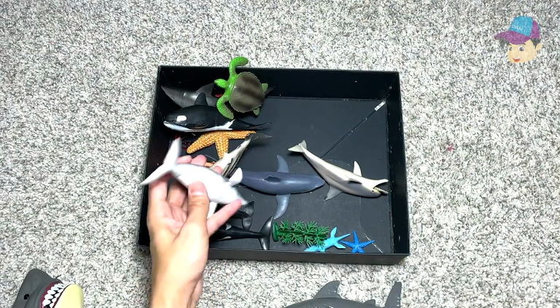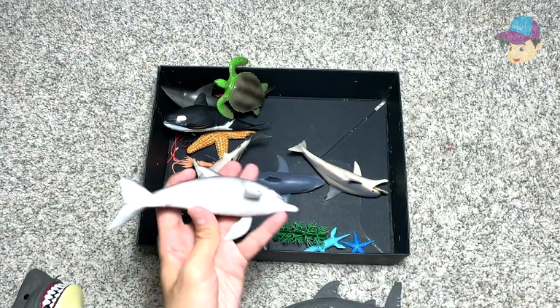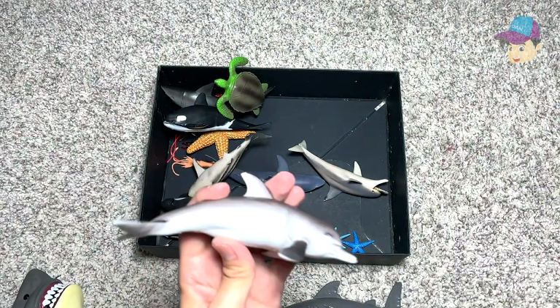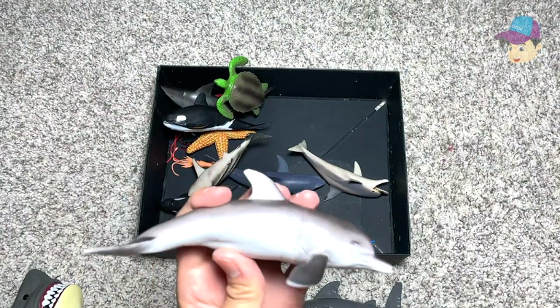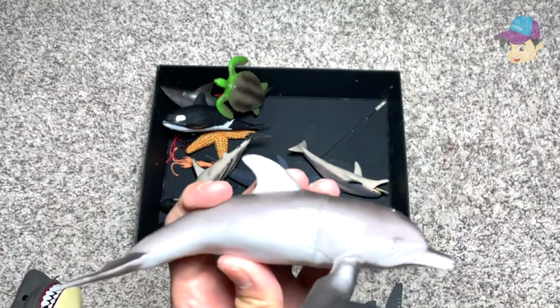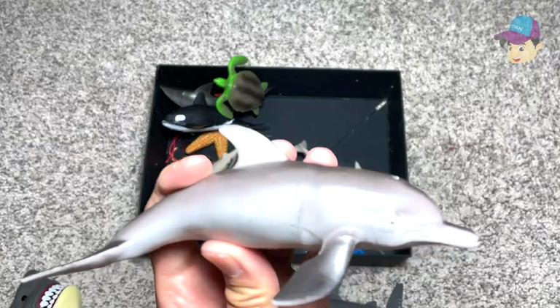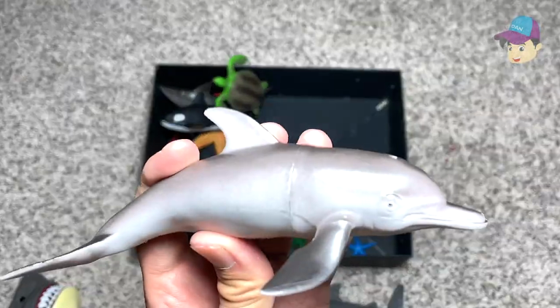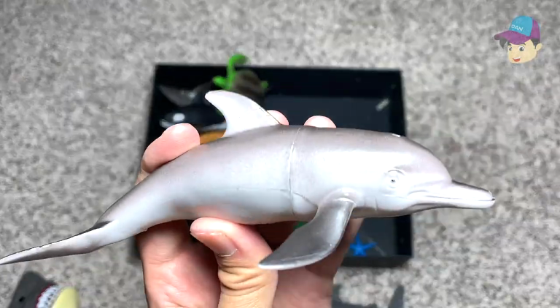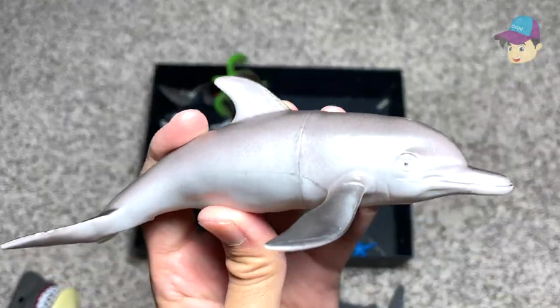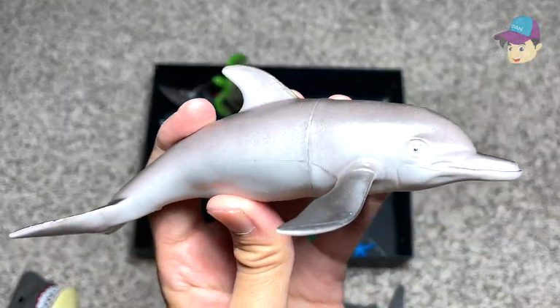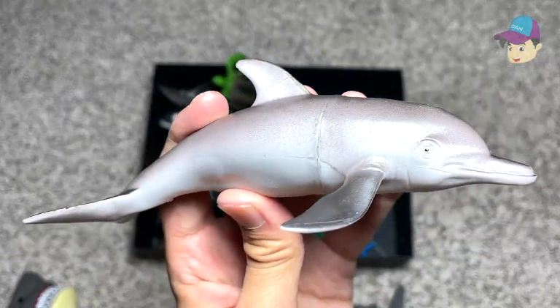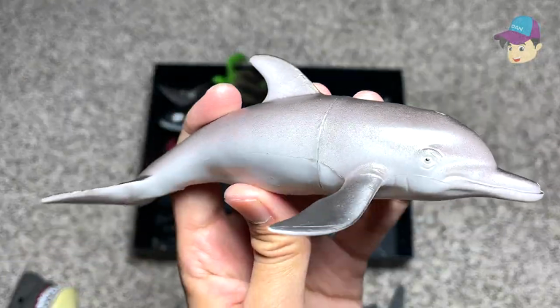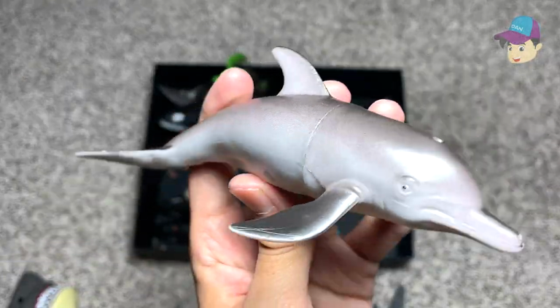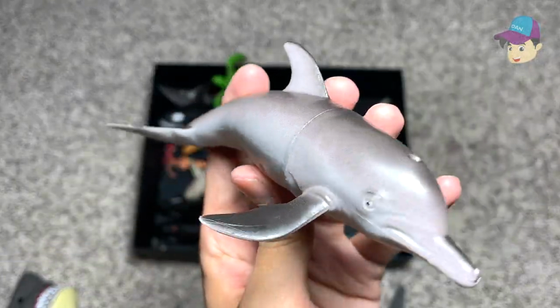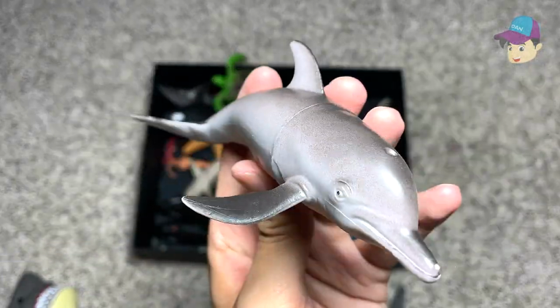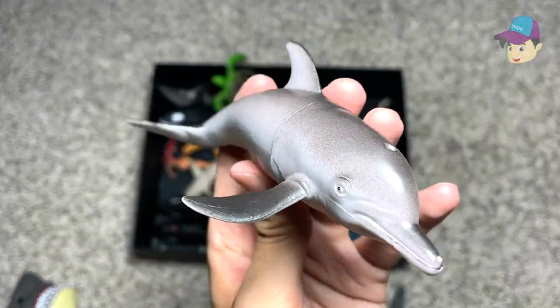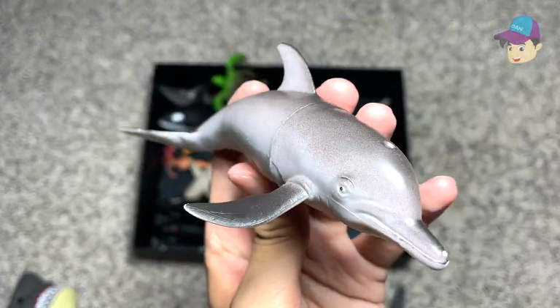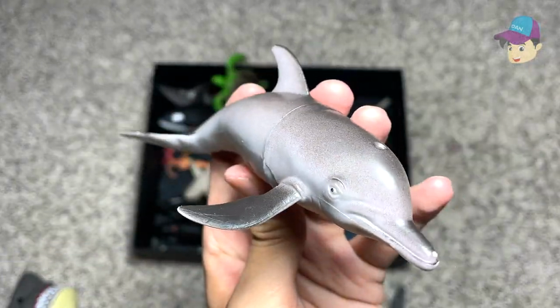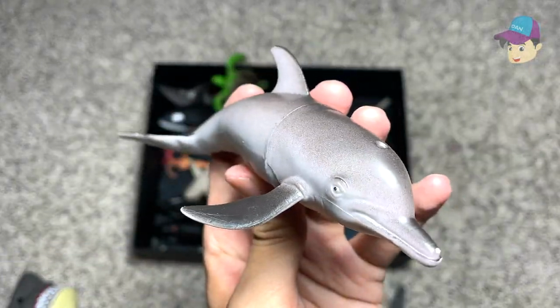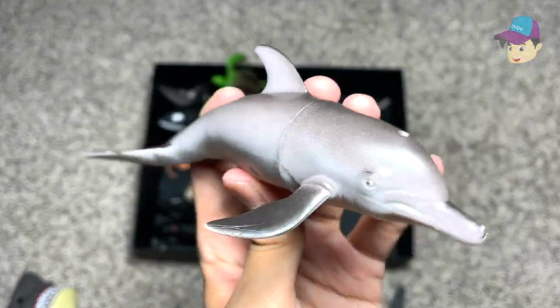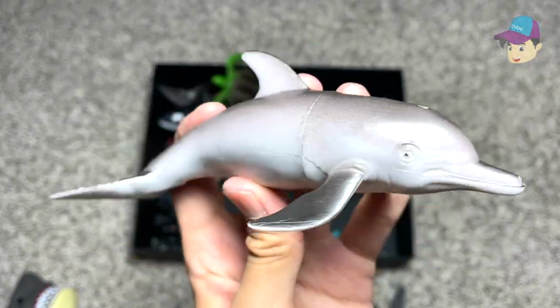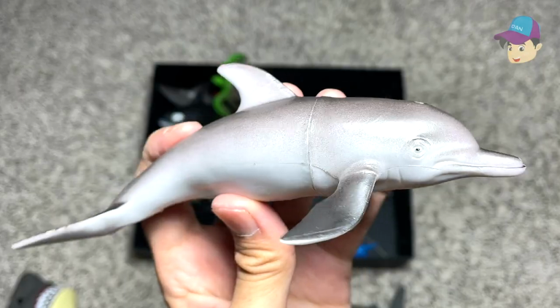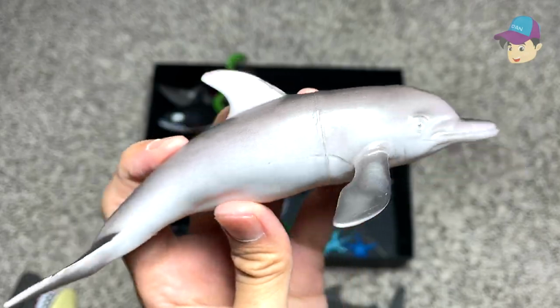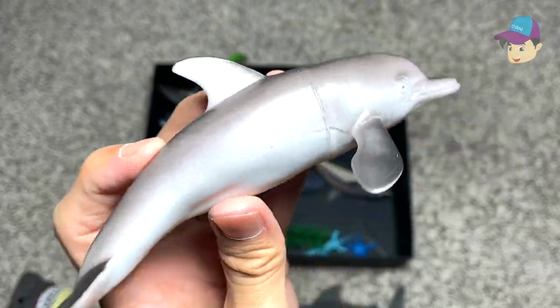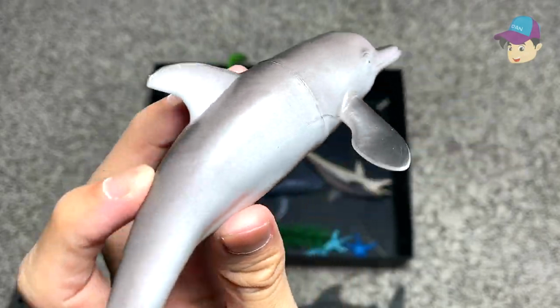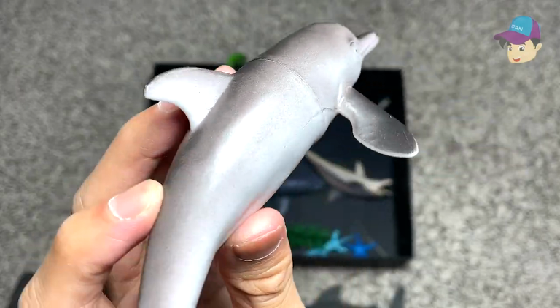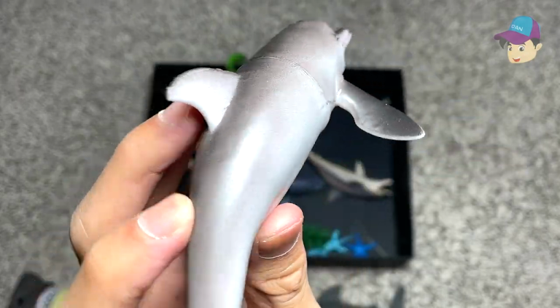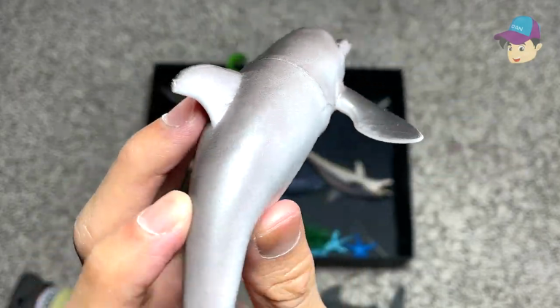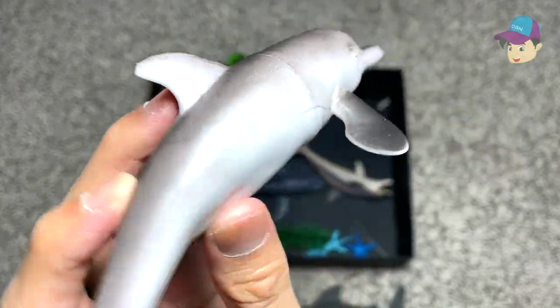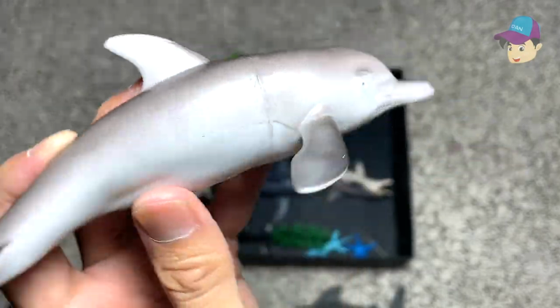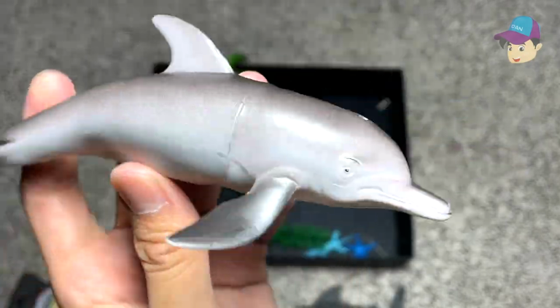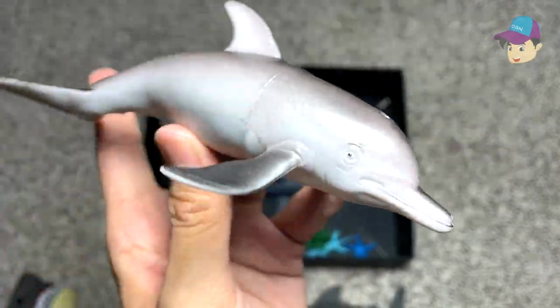The dolphin right here — it is probably a bottlenose dolphin.